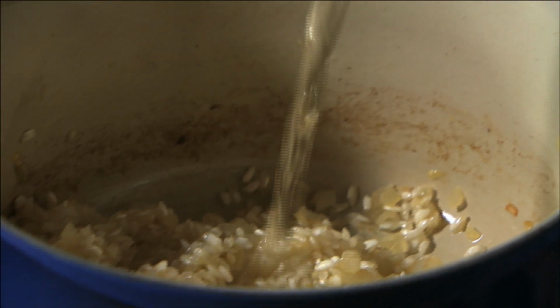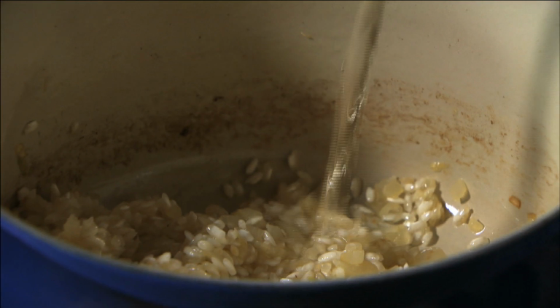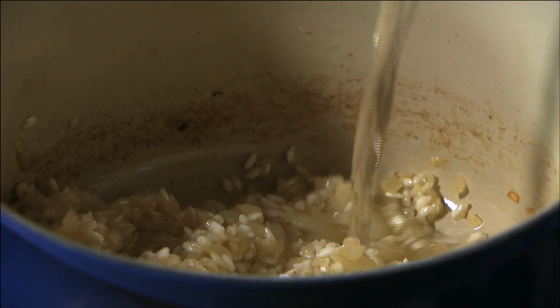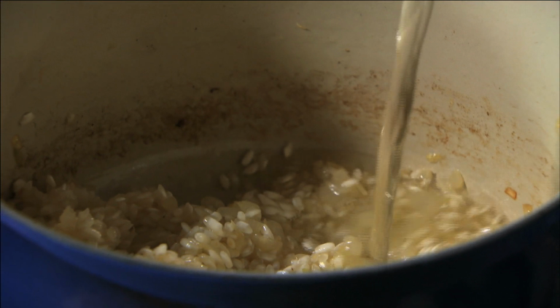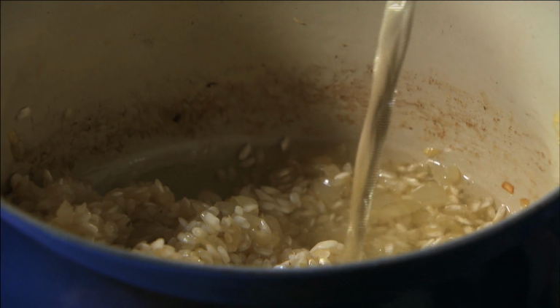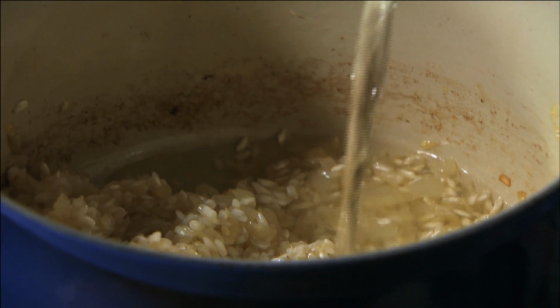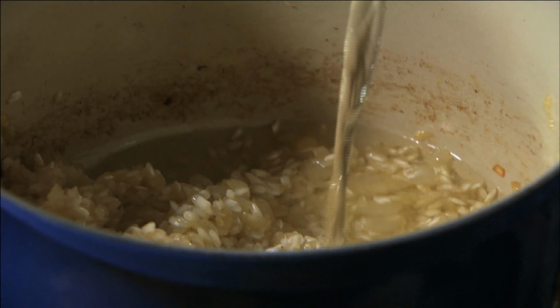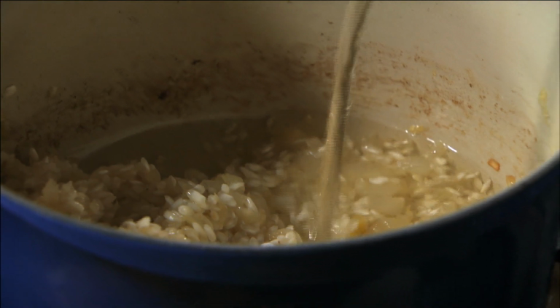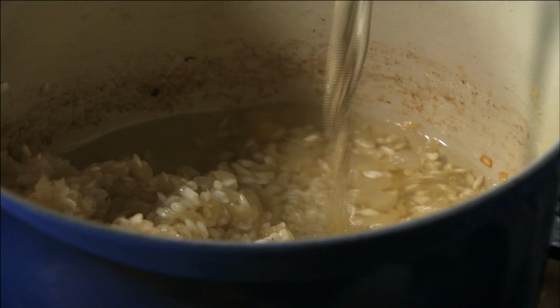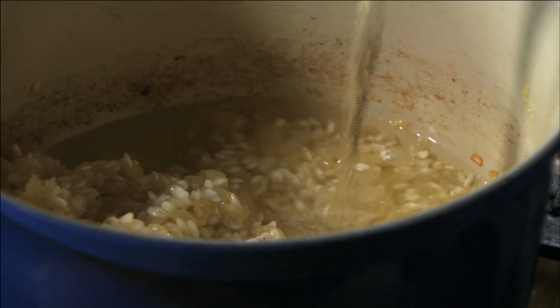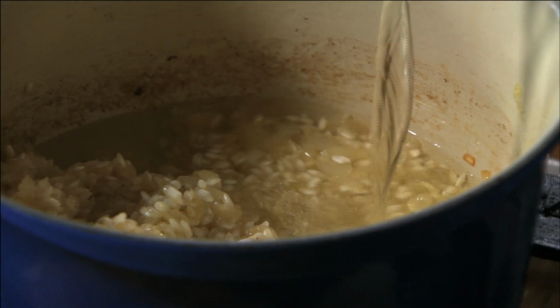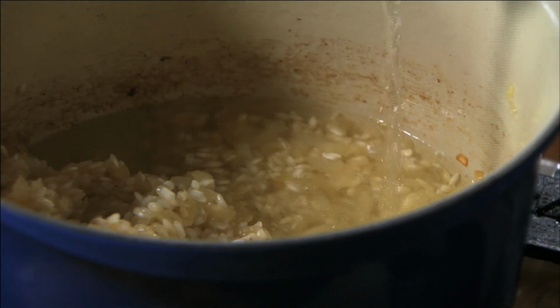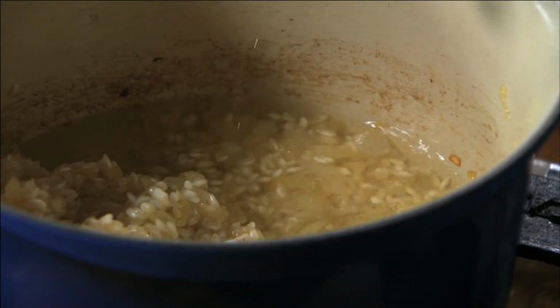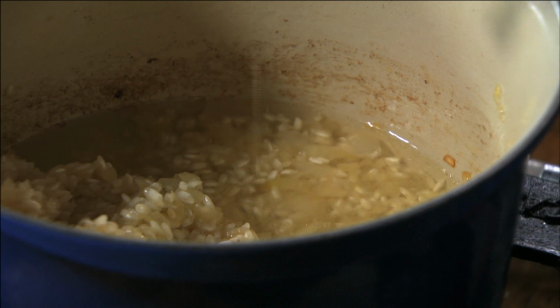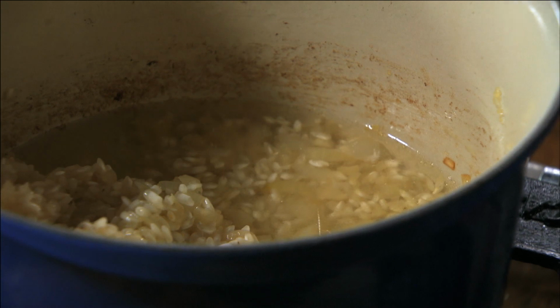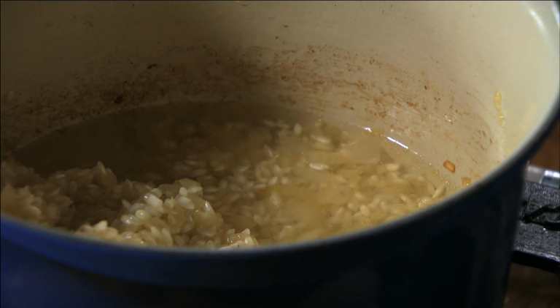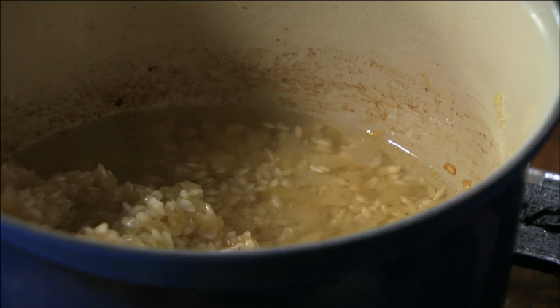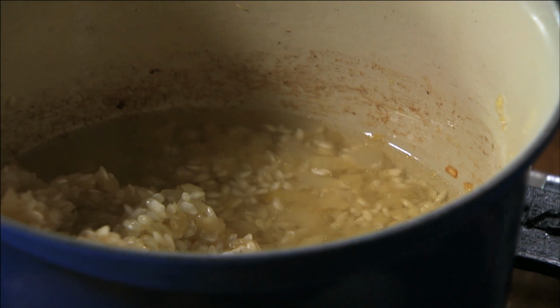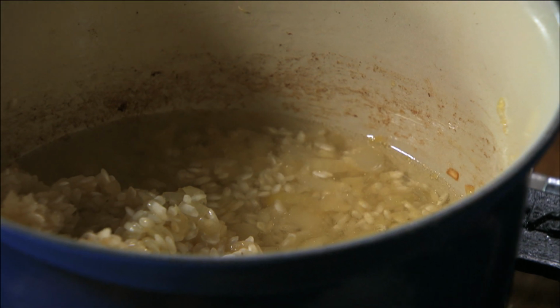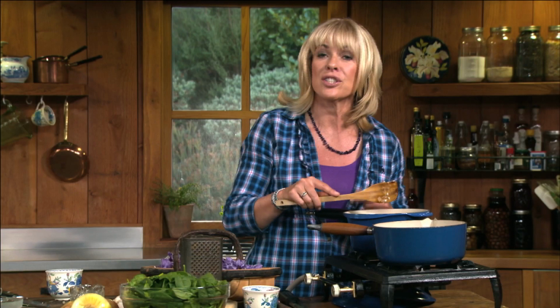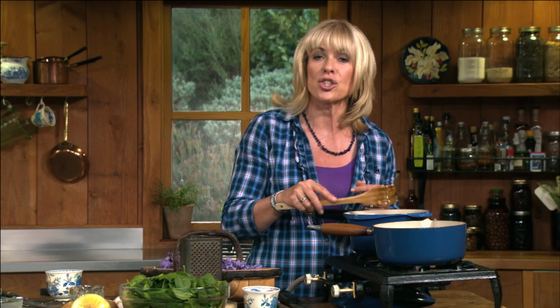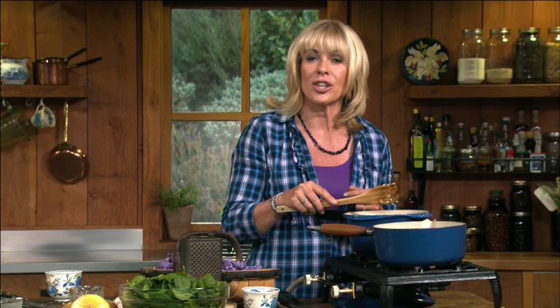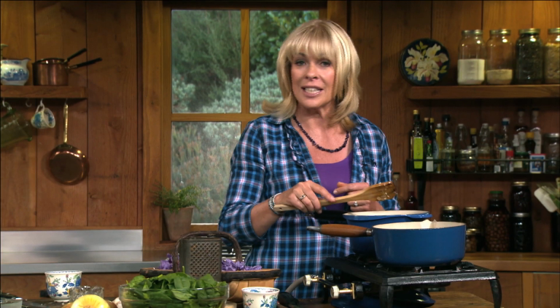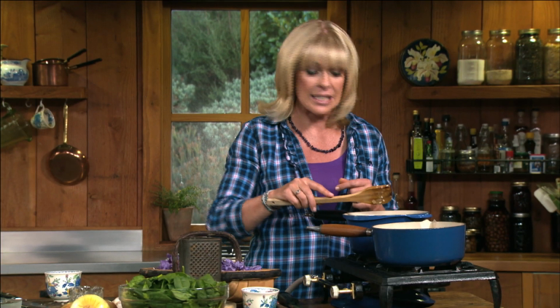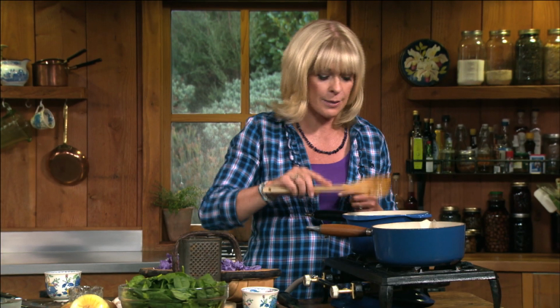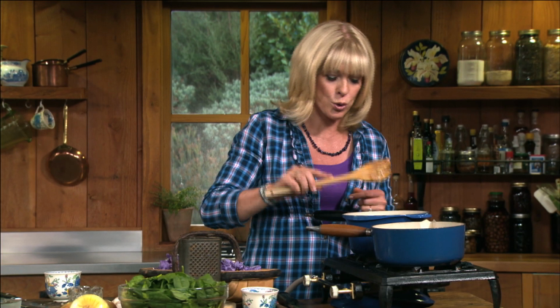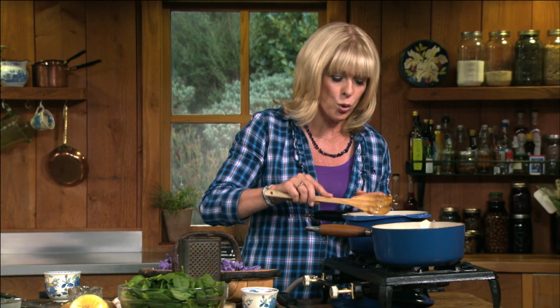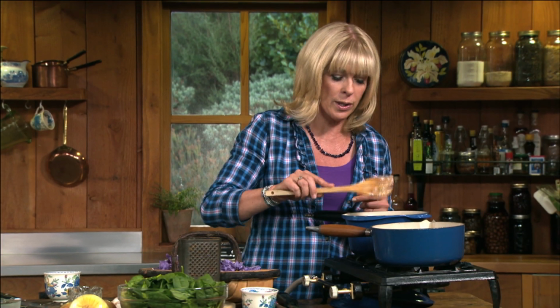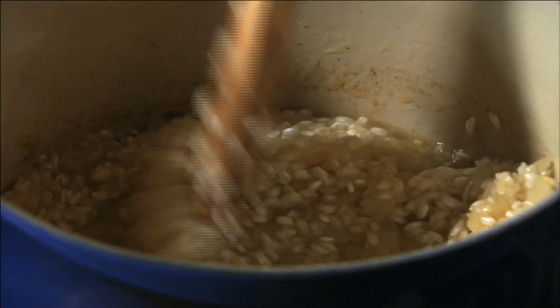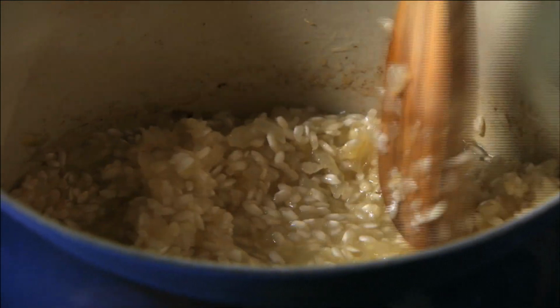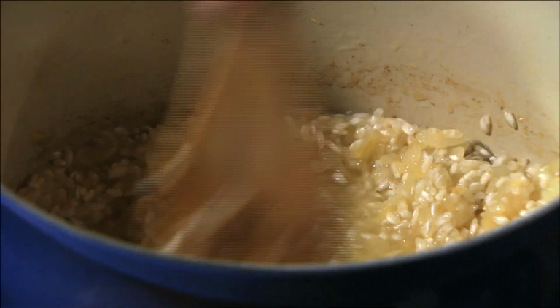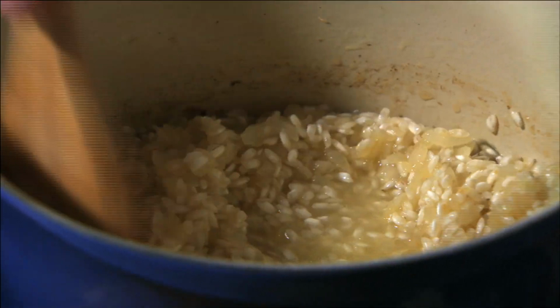Next I'm going to add half a cup of white wine. Just give it a stir and let it absorb — about two minutes.